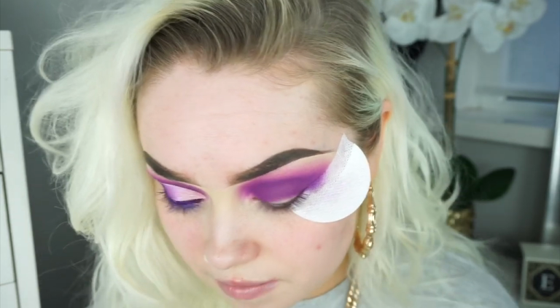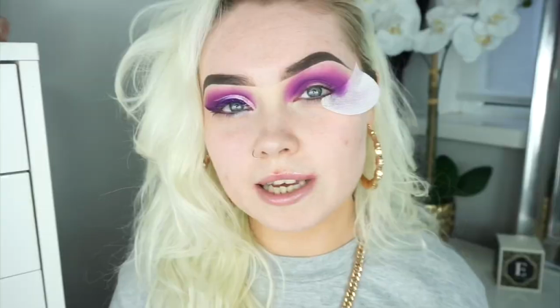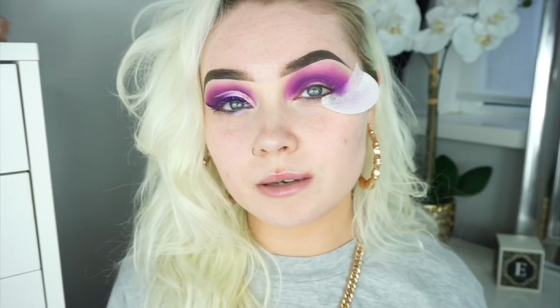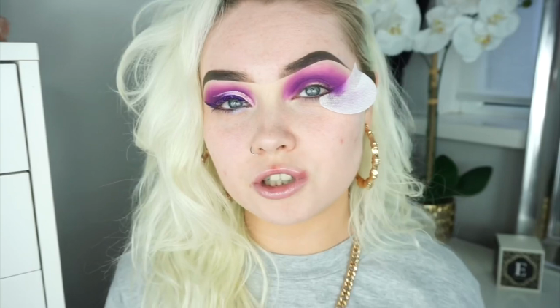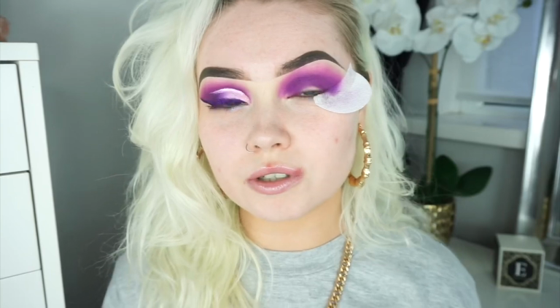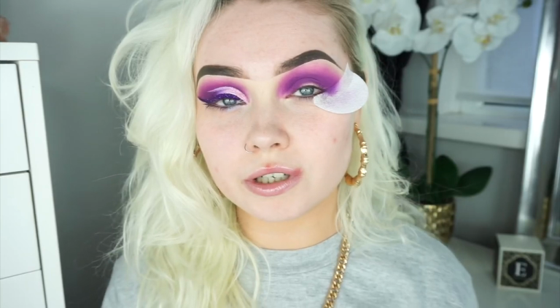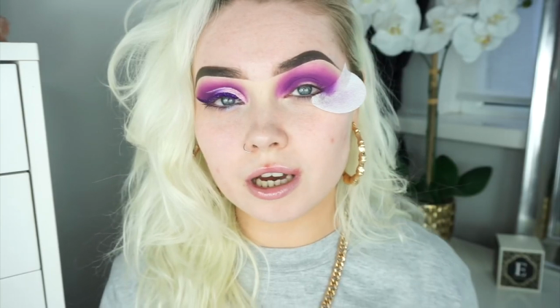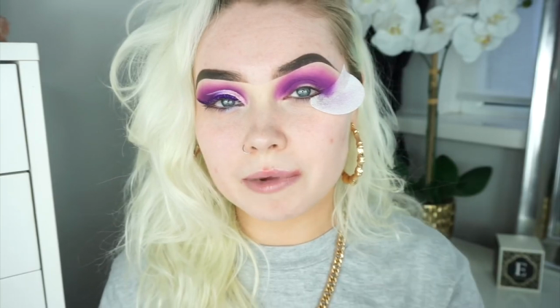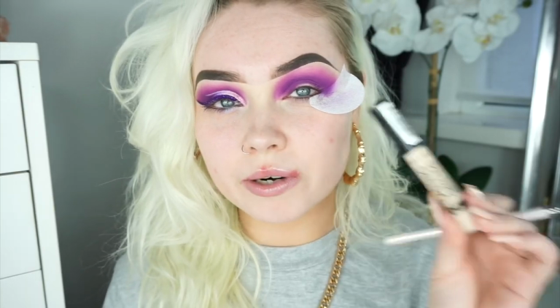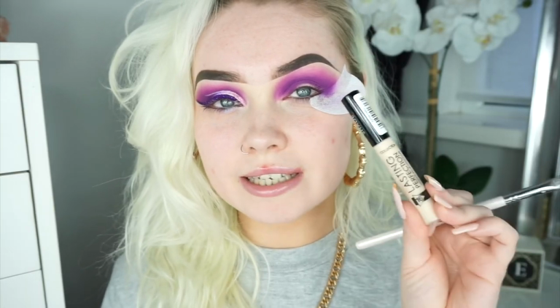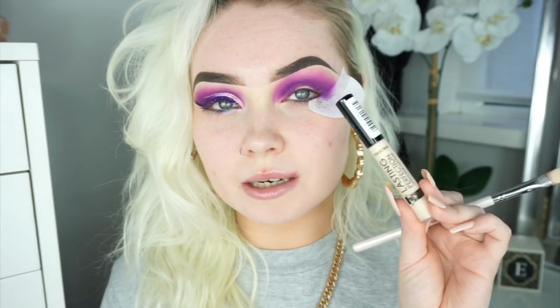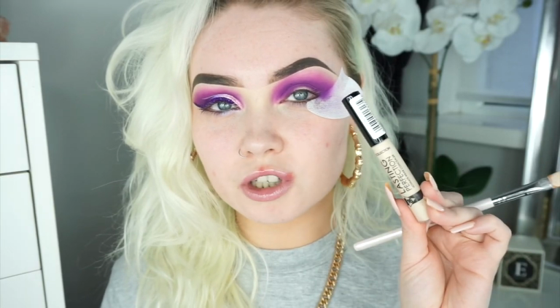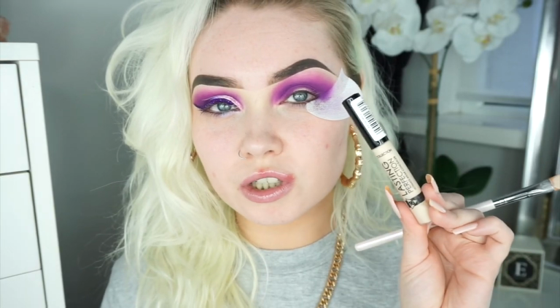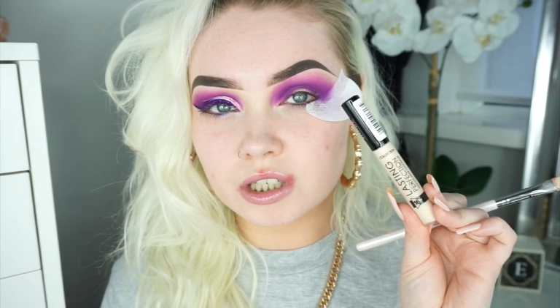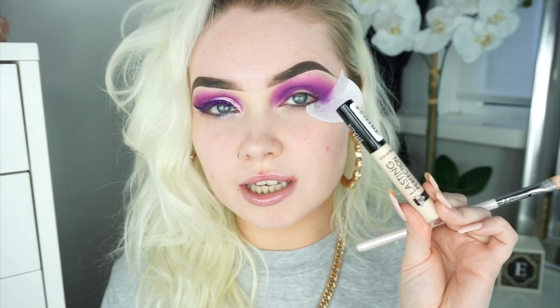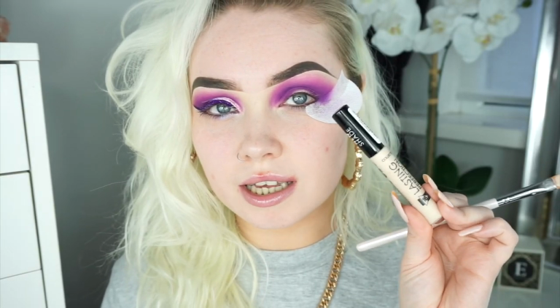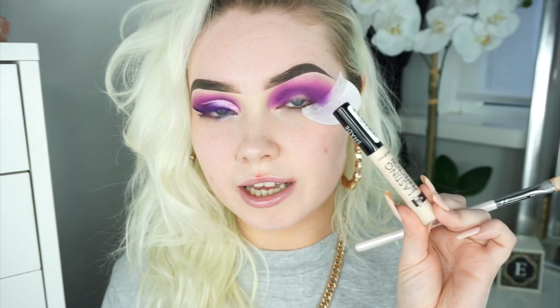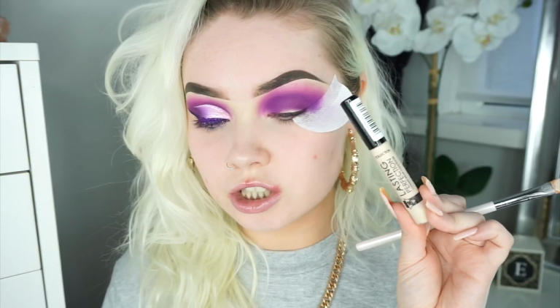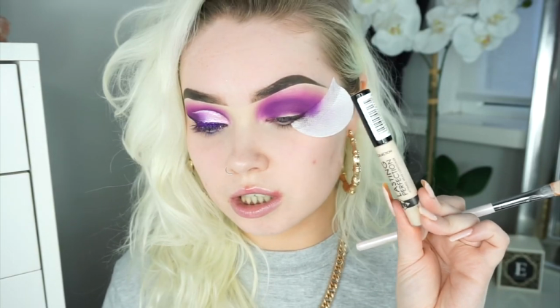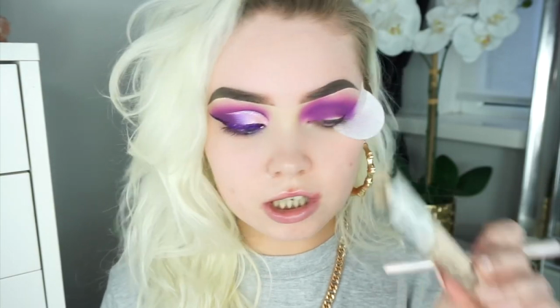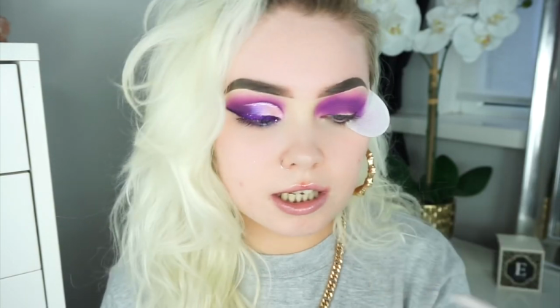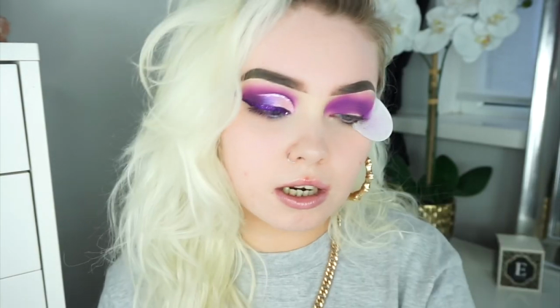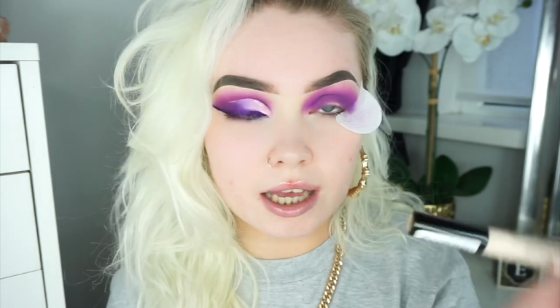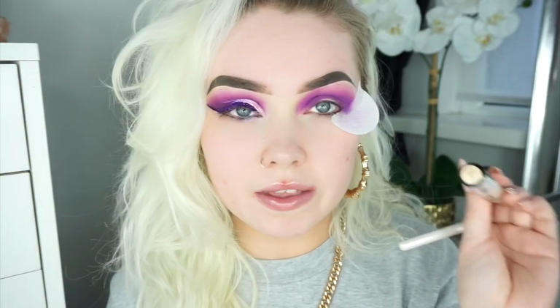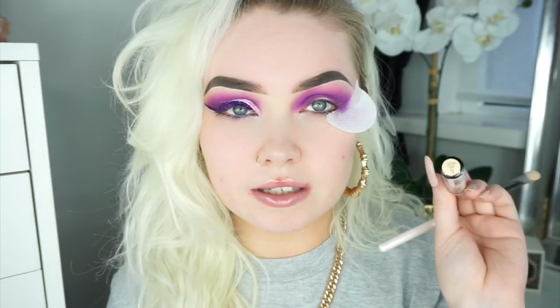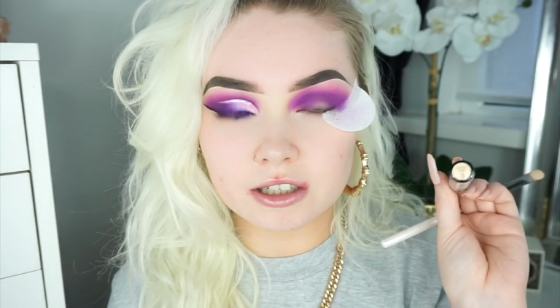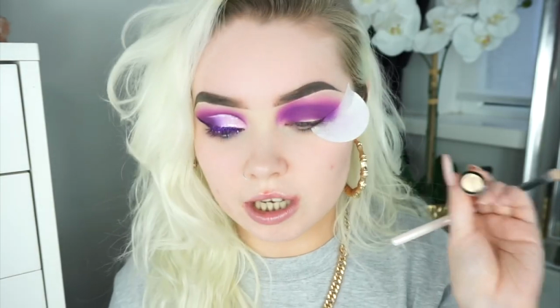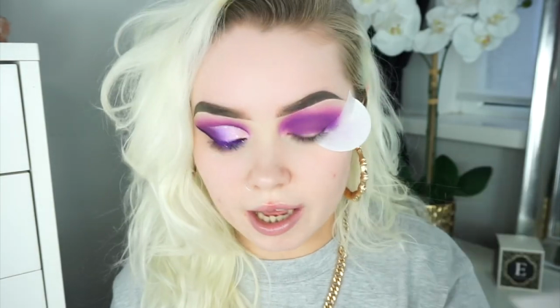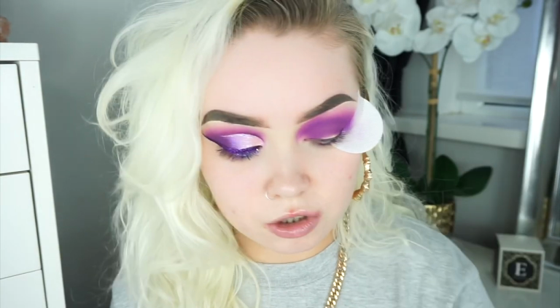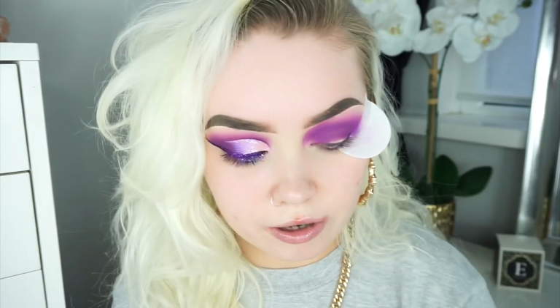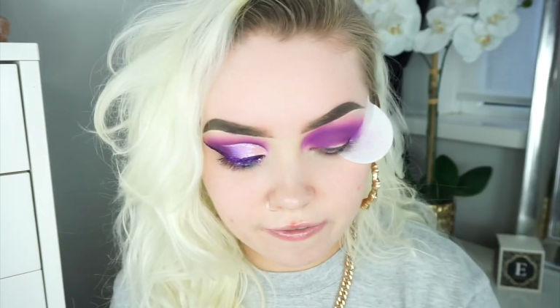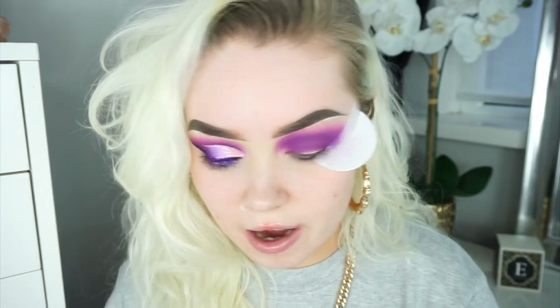I'm just going to take a clean big fluffy brush to help blend out those edges. I'm going to go back into the NYX palette again and take this shade here — this darker purple just to deepen up that crease colour. Next up I'm going to cut my crease using the Collection concealer in the shade Extra Fair.